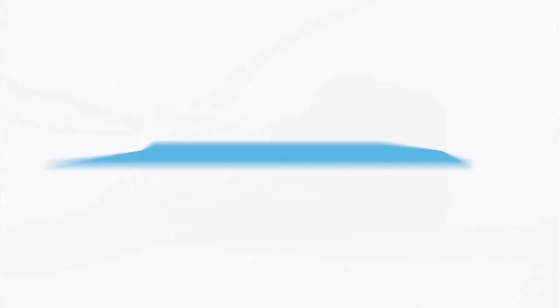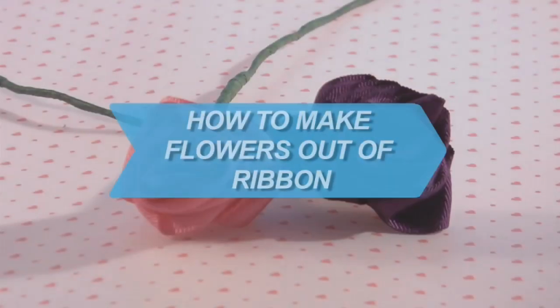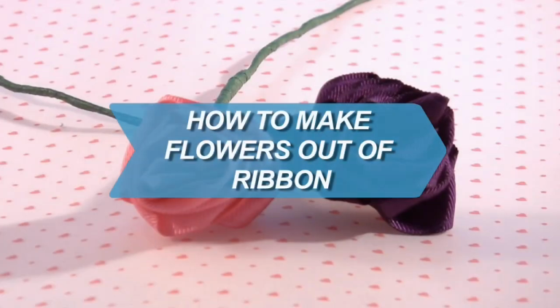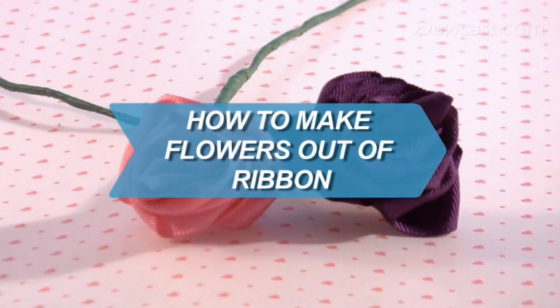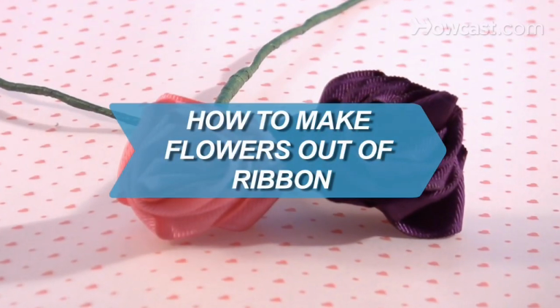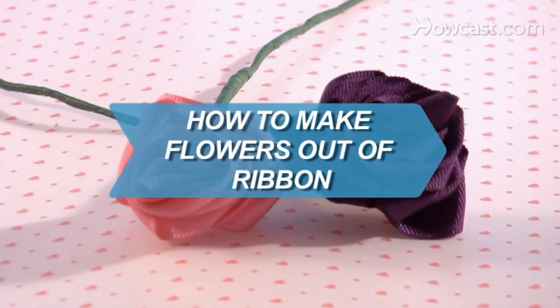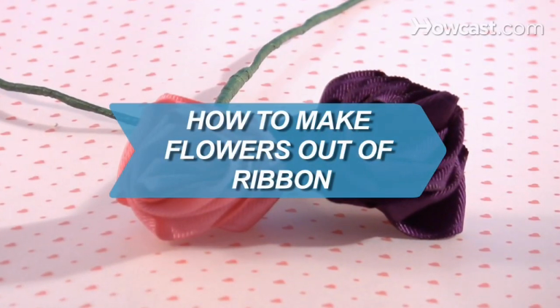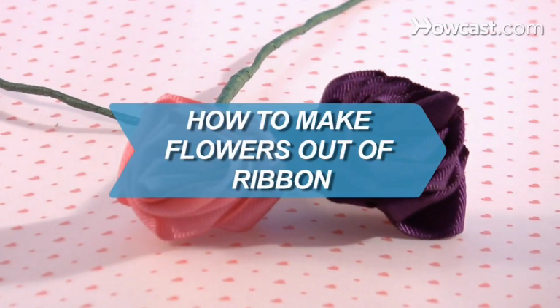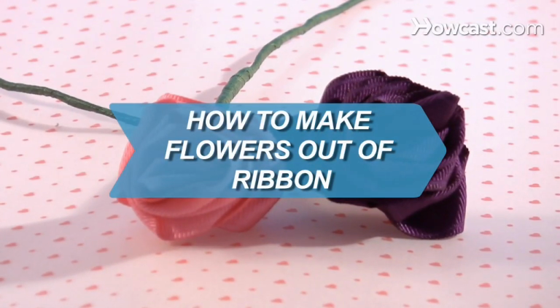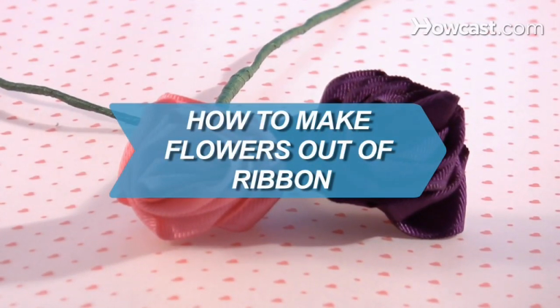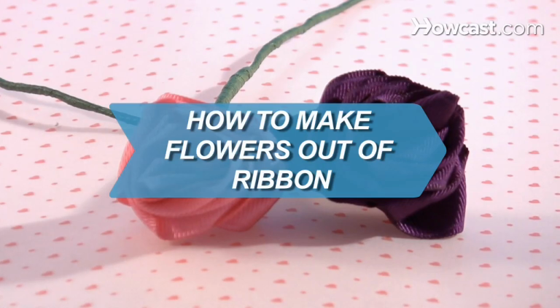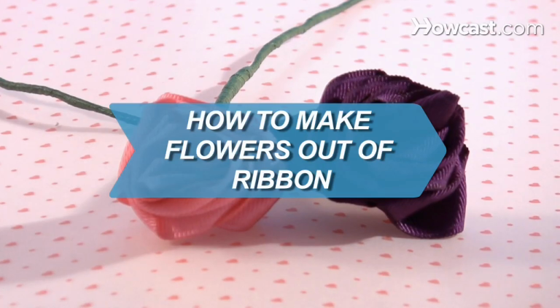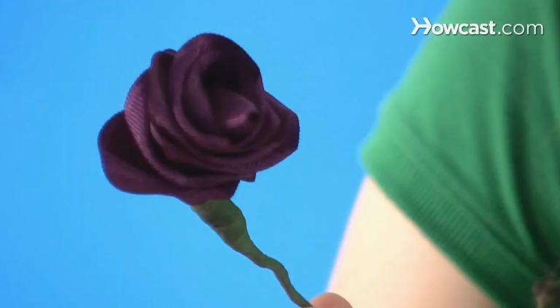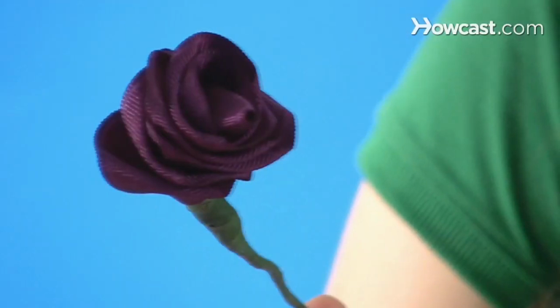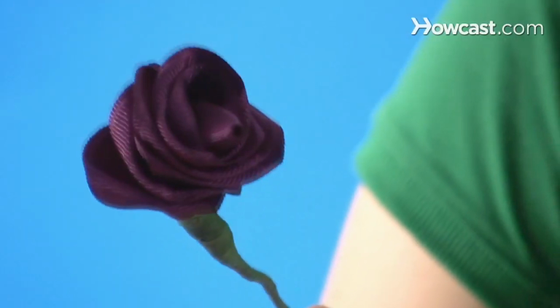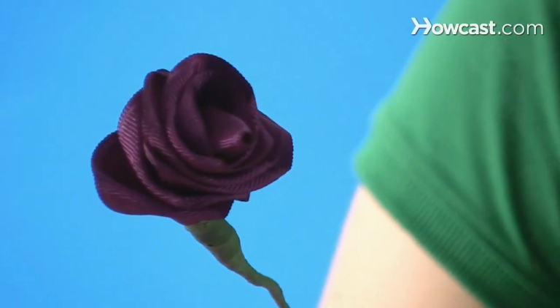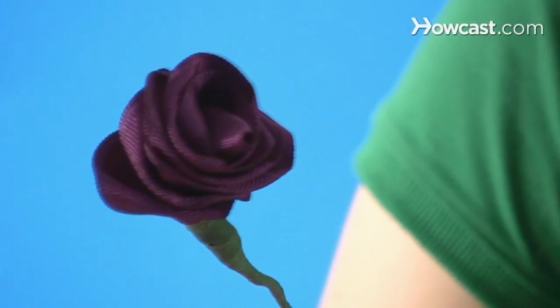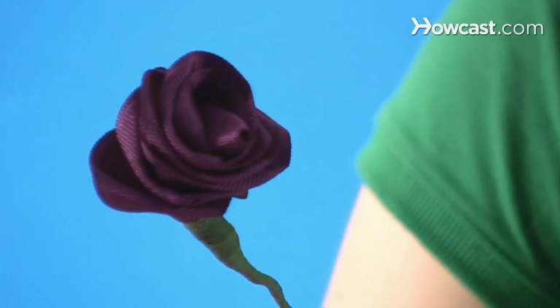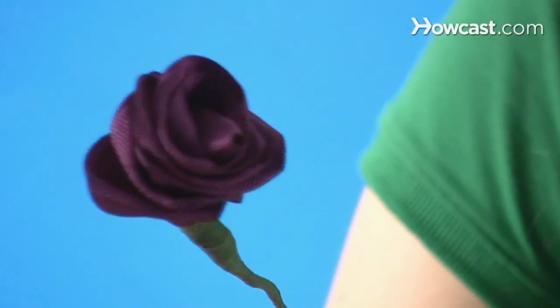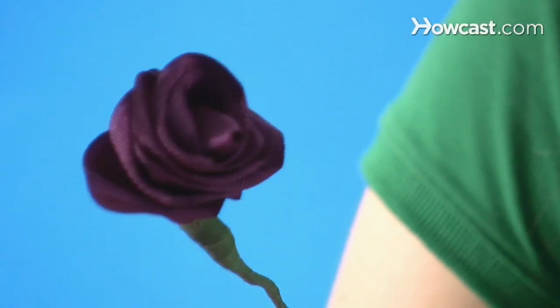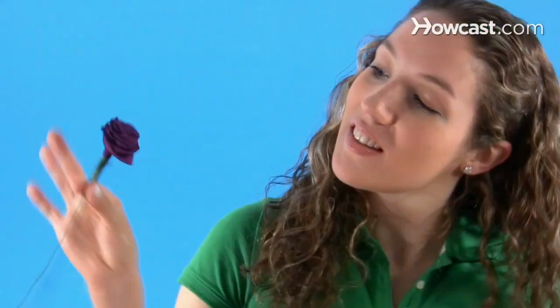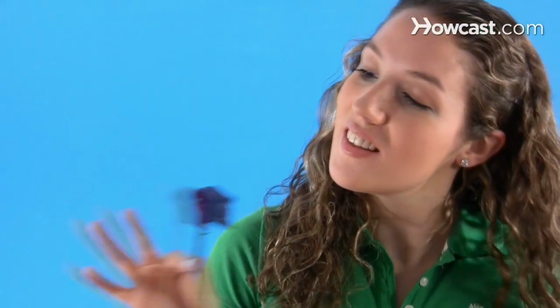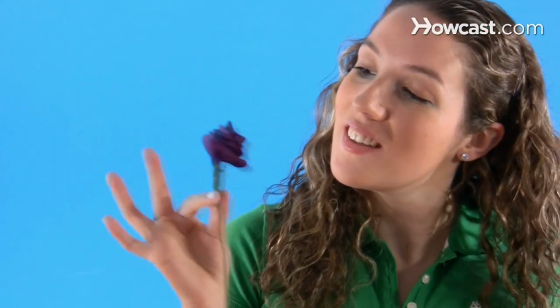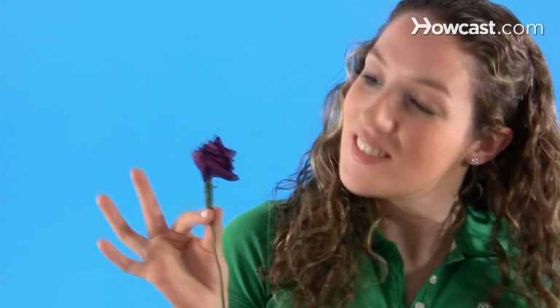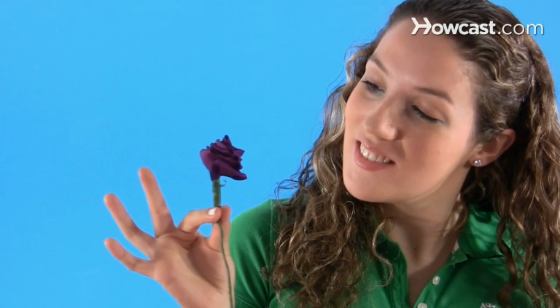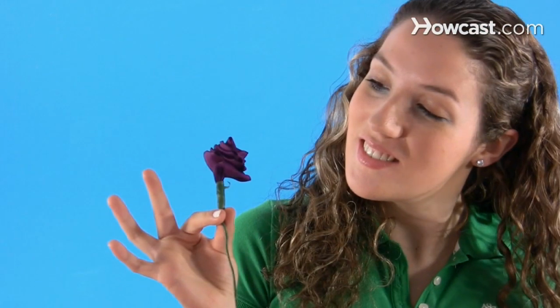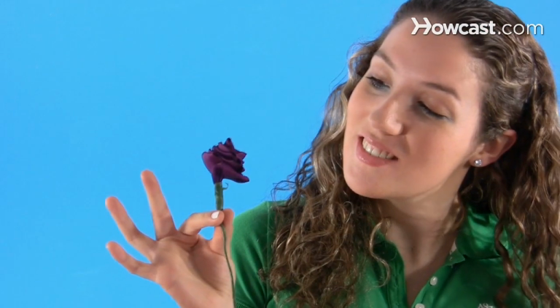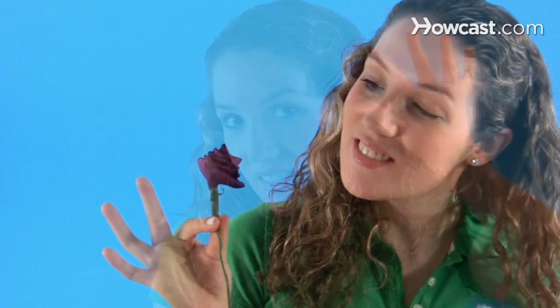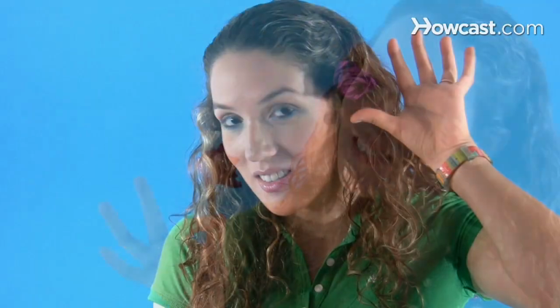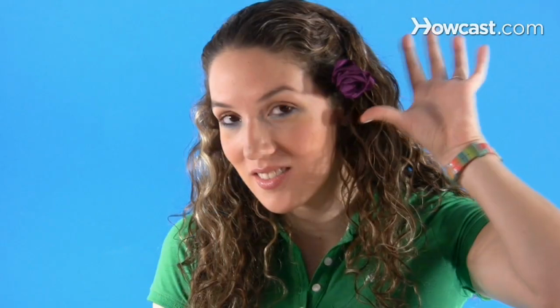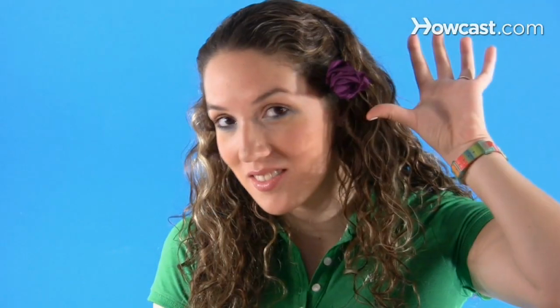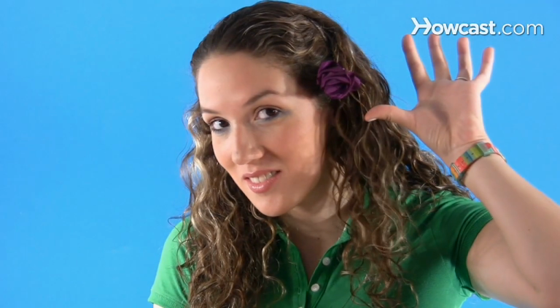How to Make Flowers Out of Ribbon. Ribbon flowers are a lovely creation you'll be proud for people to notice.